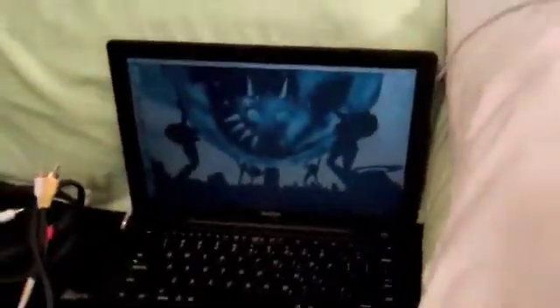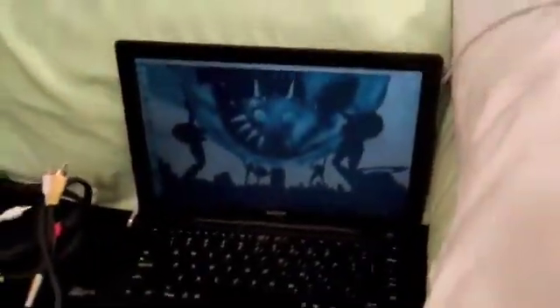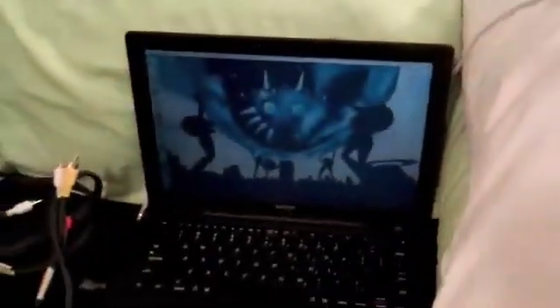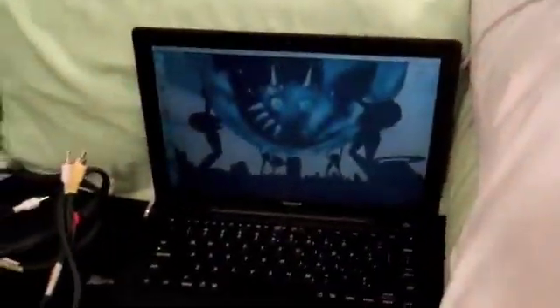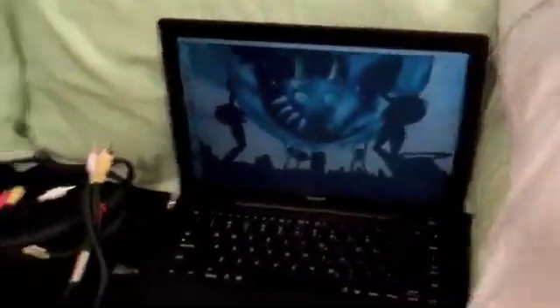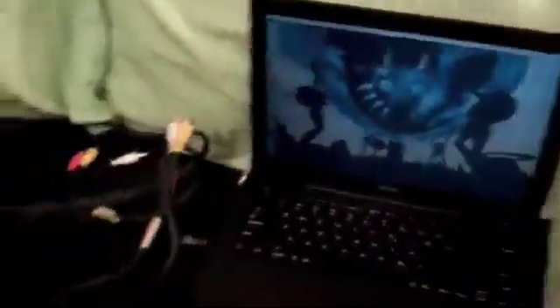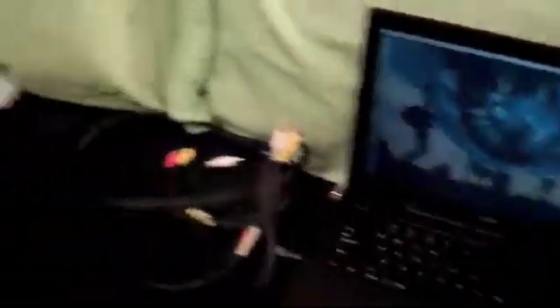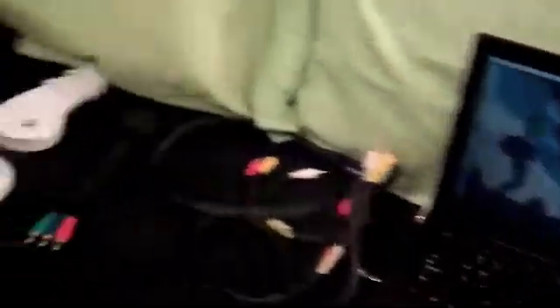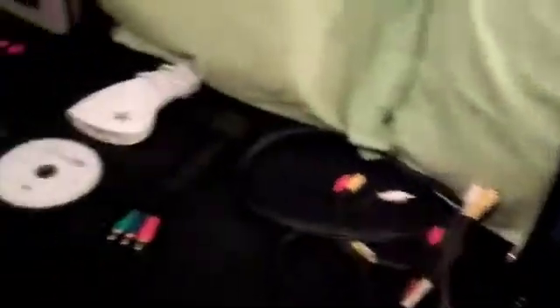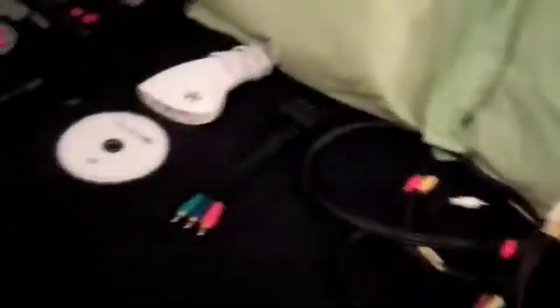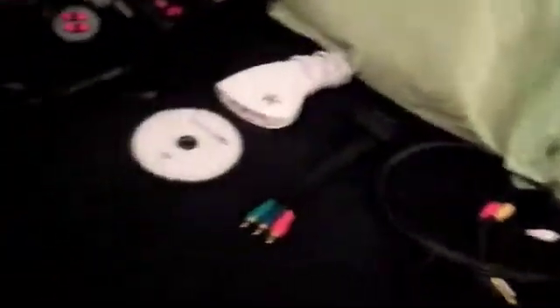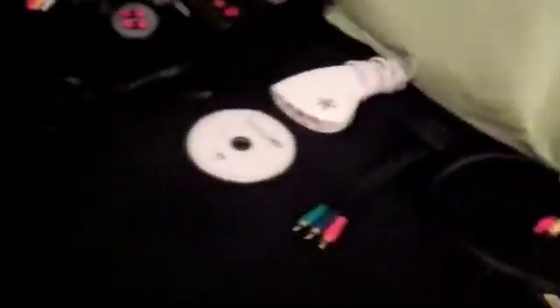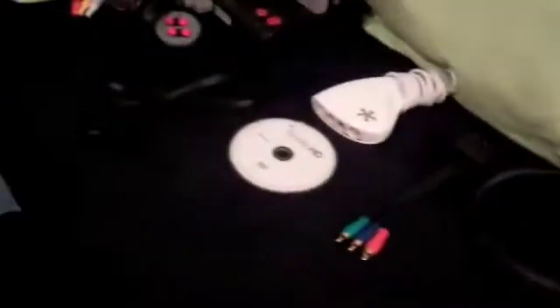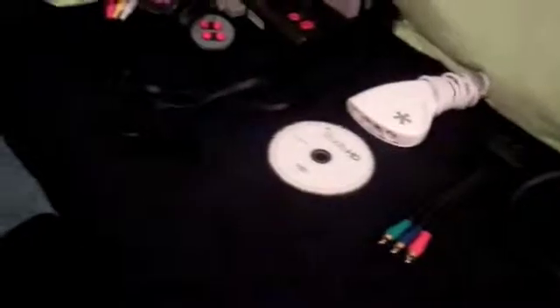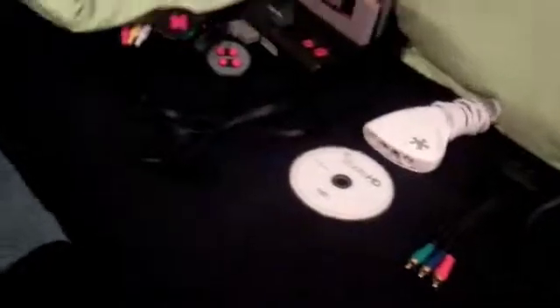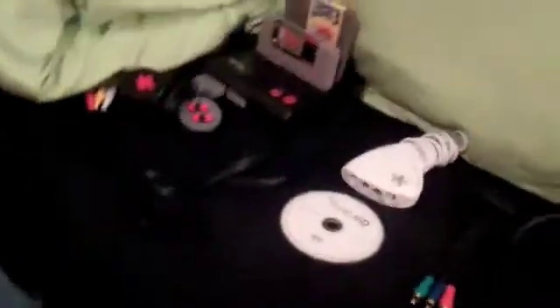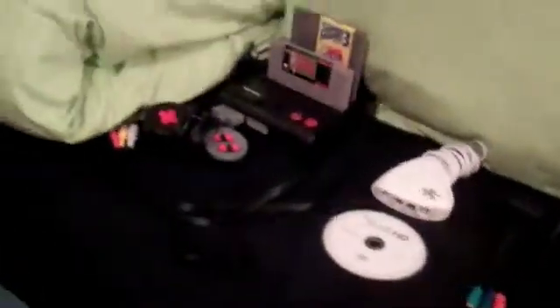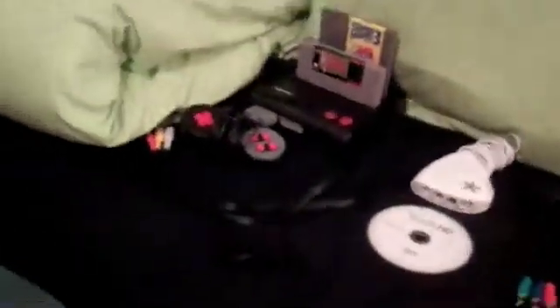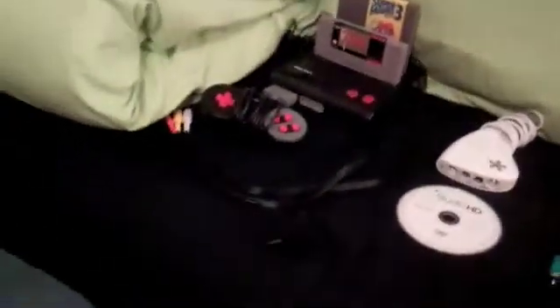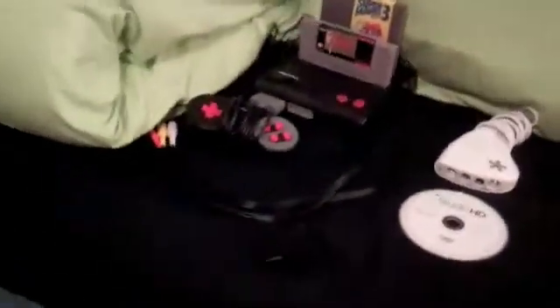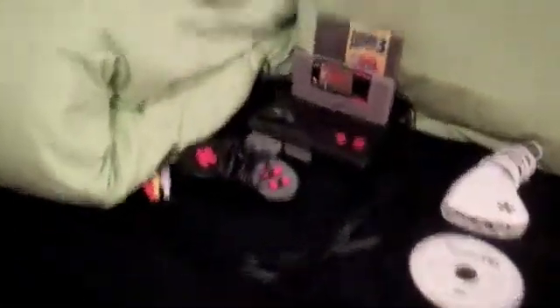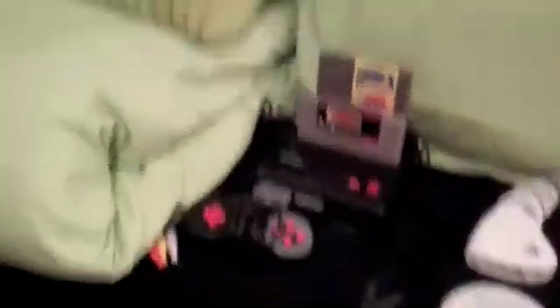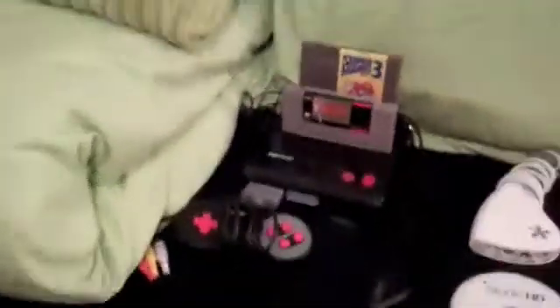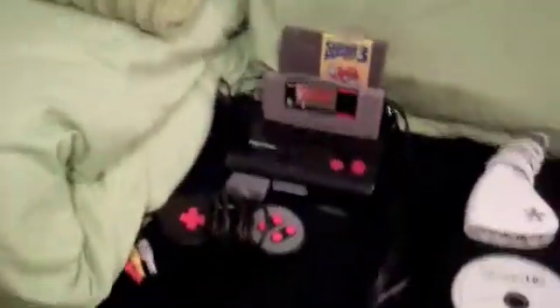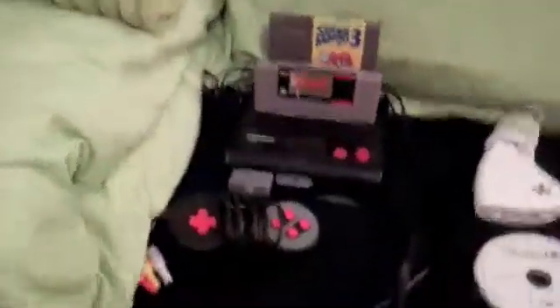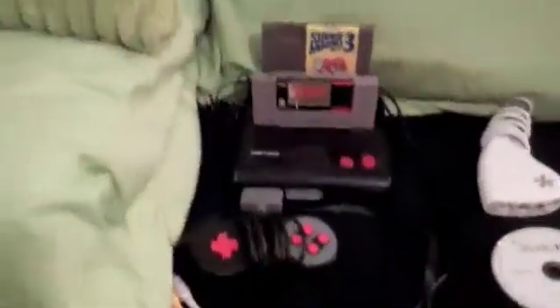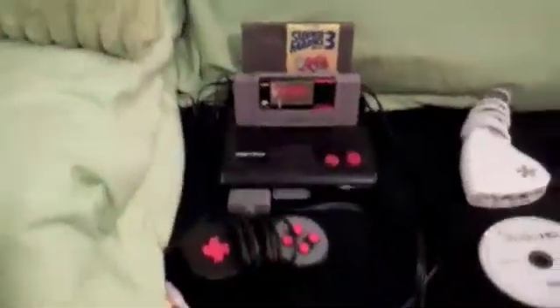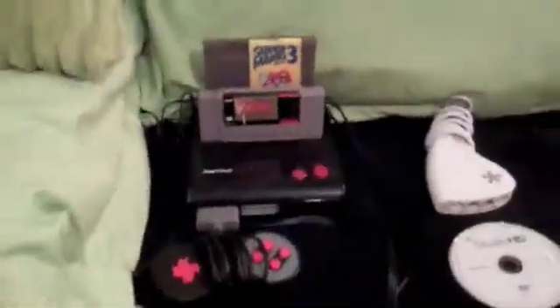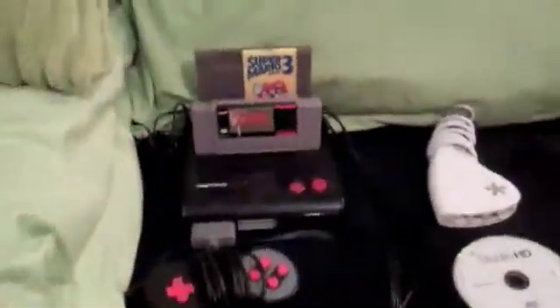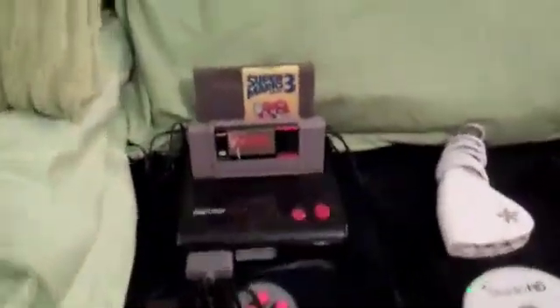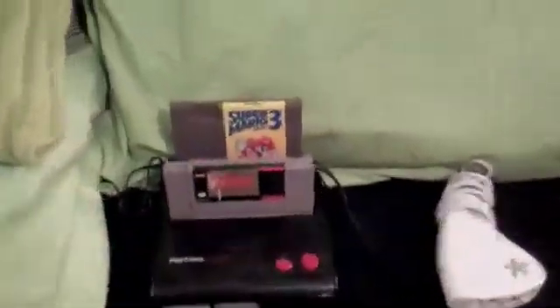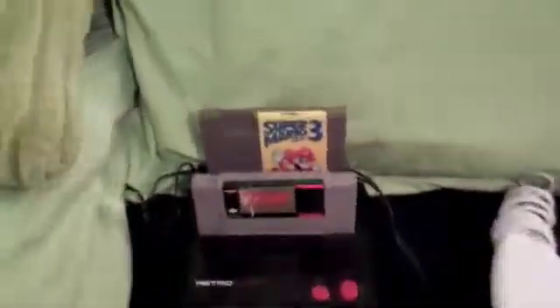The first thing you want to do is take your console.